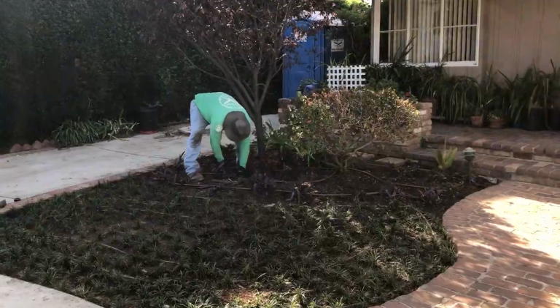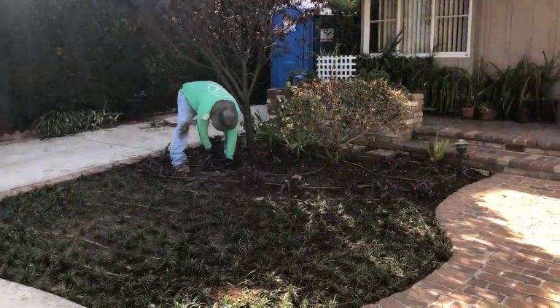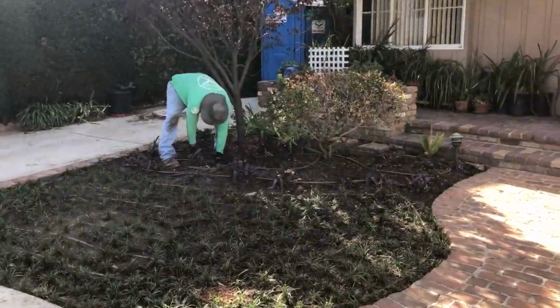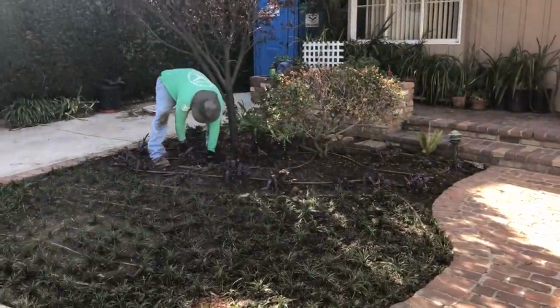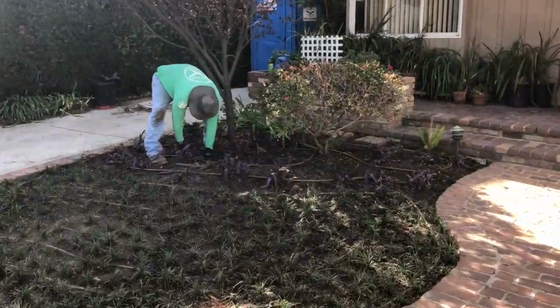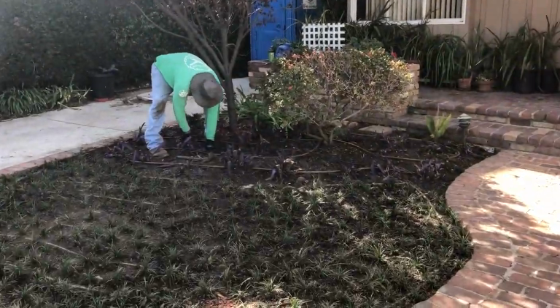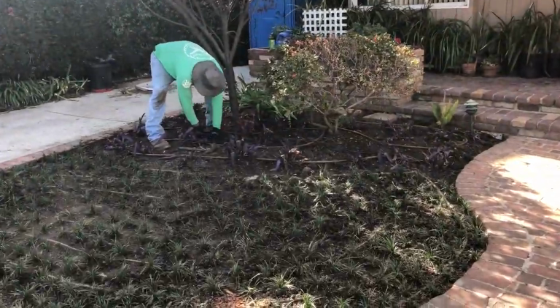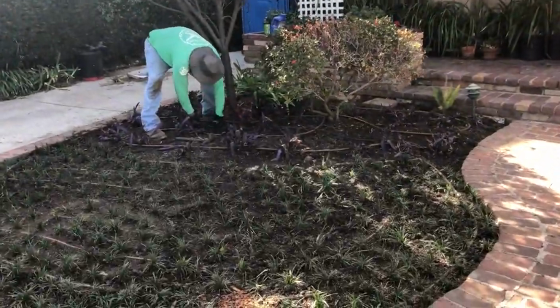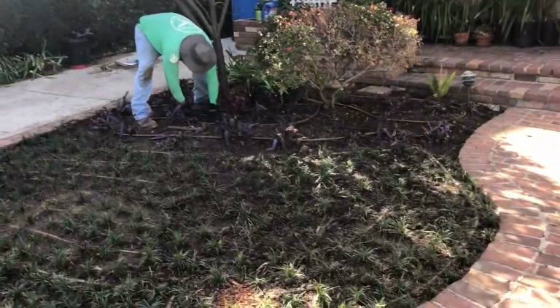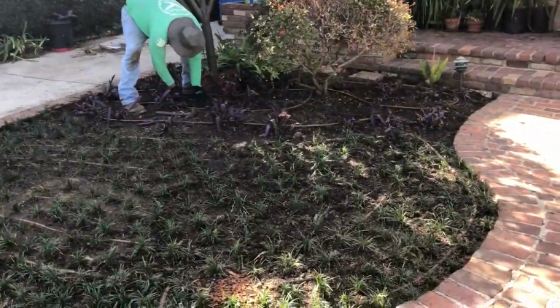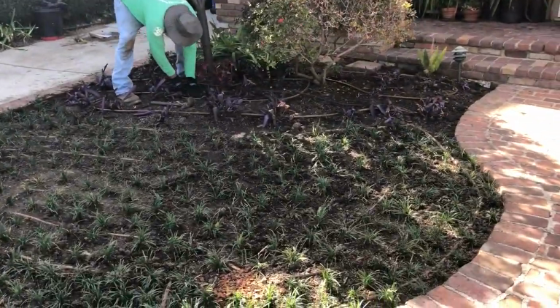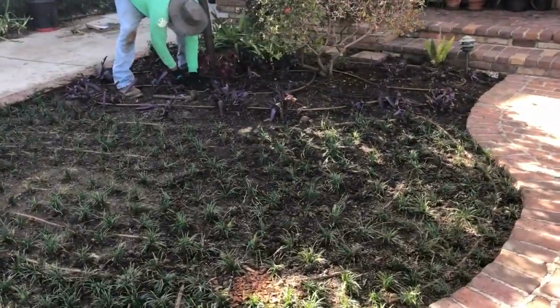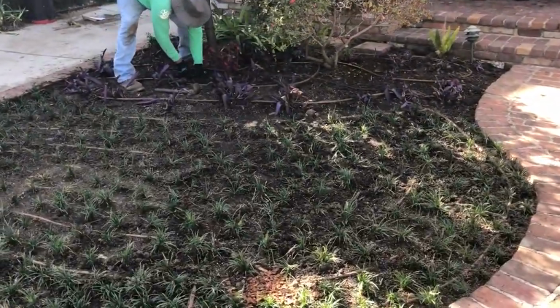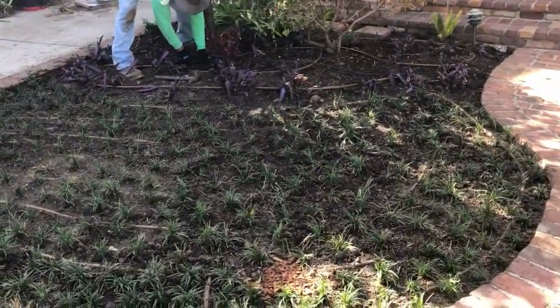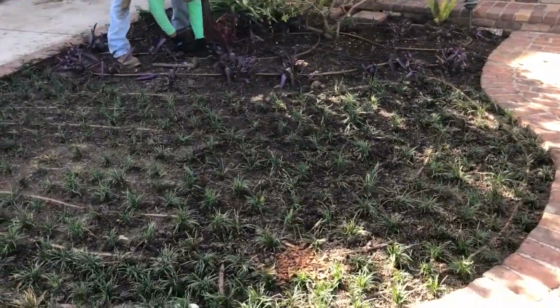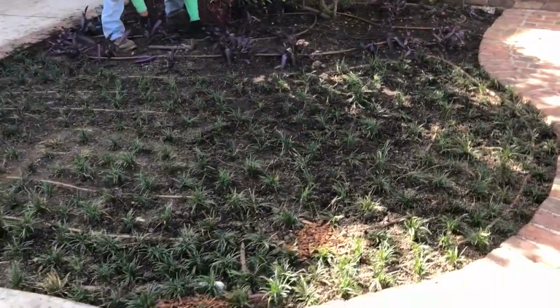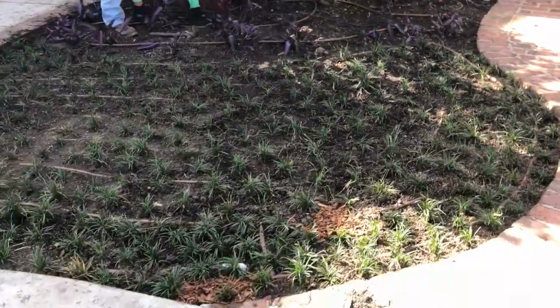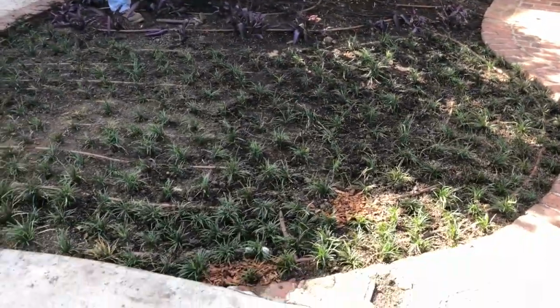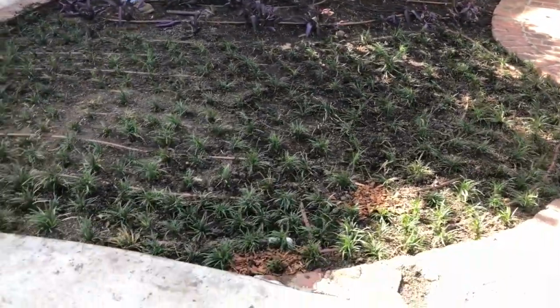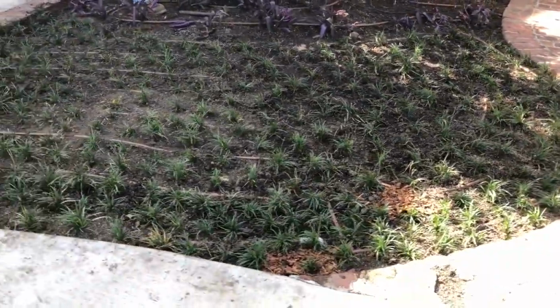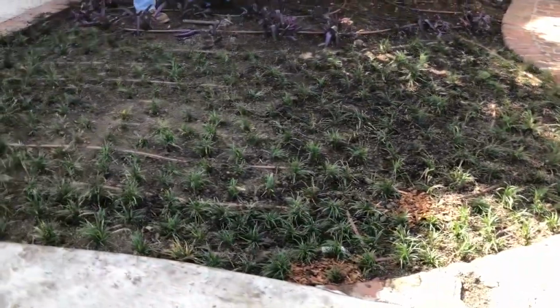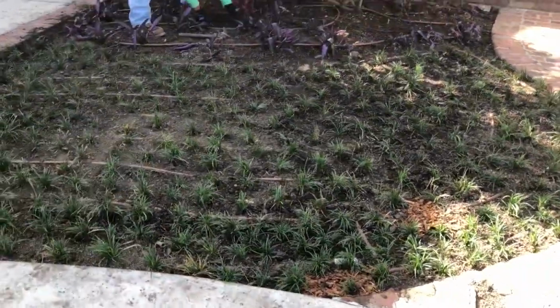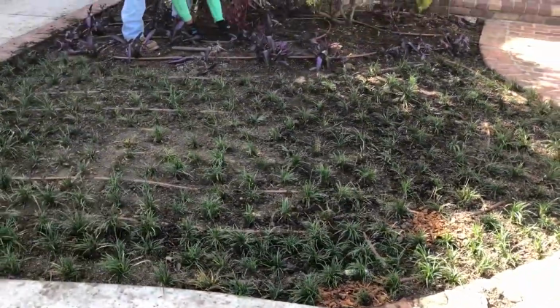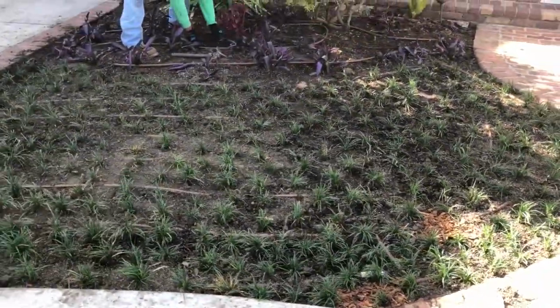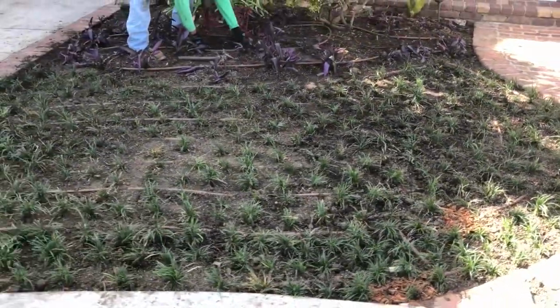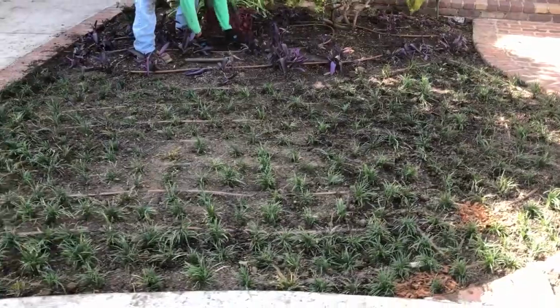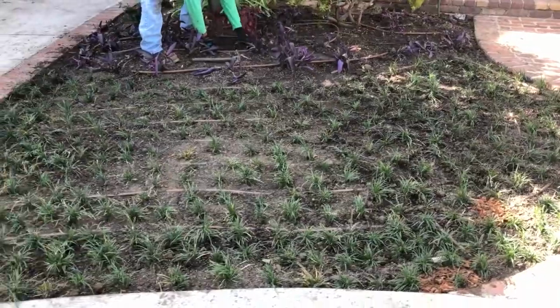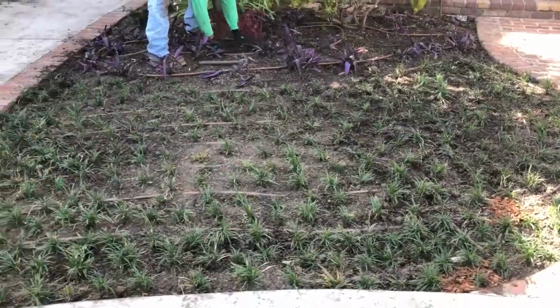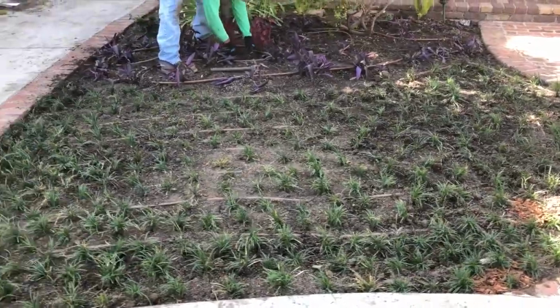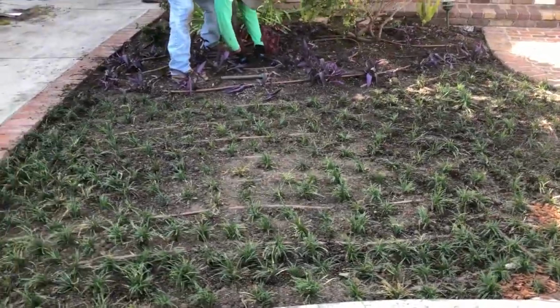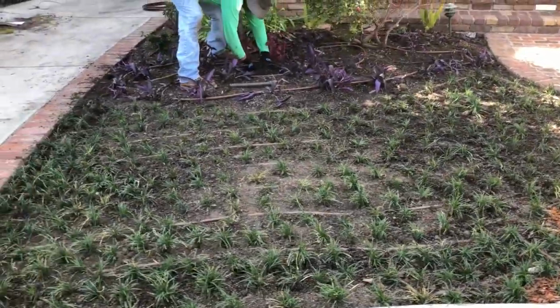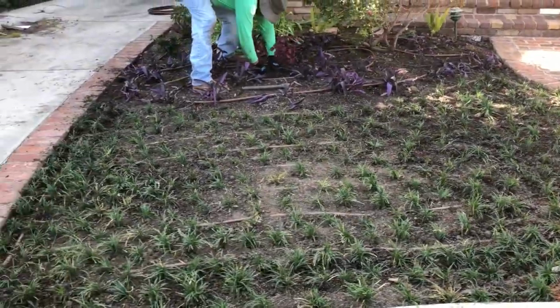Well, here we are beginning to wrap up our project in Encino. This is James with DreamEscapes.